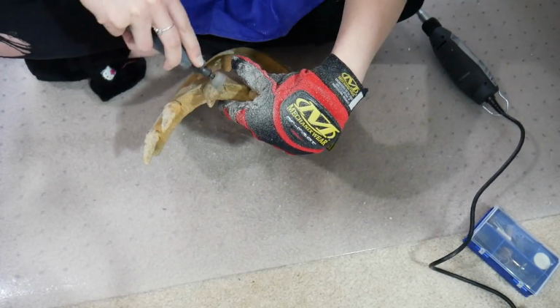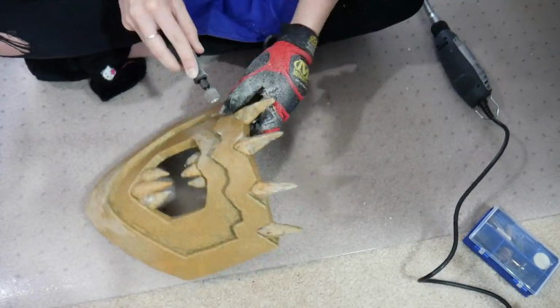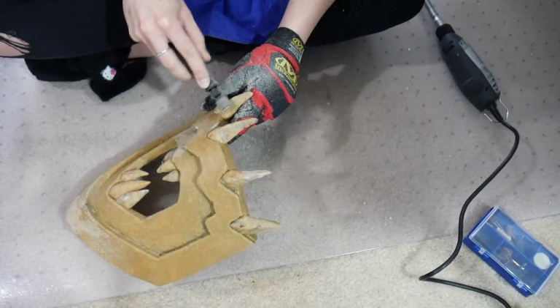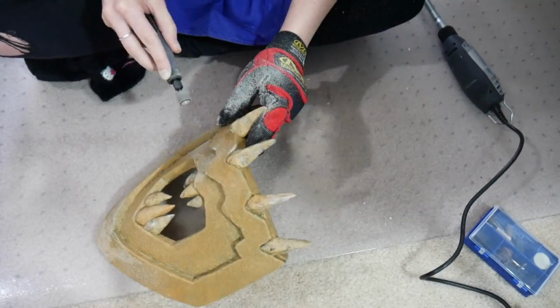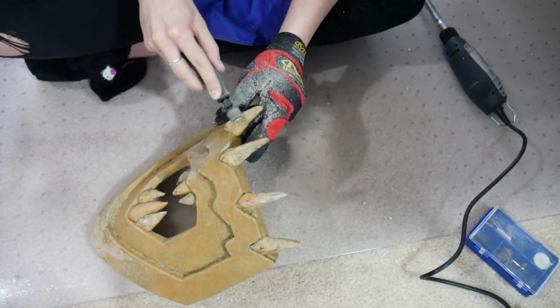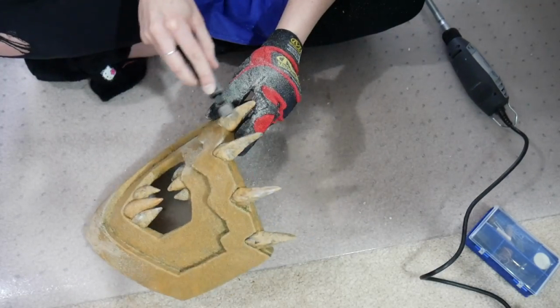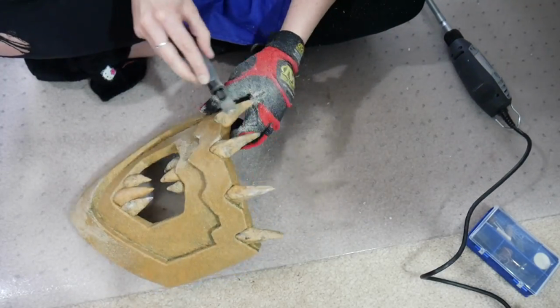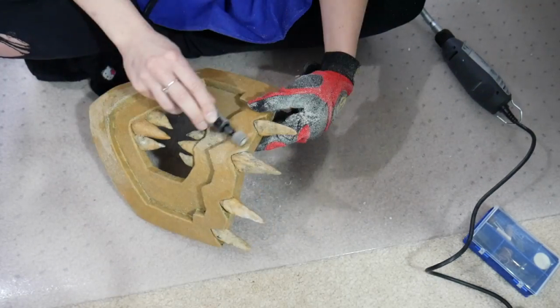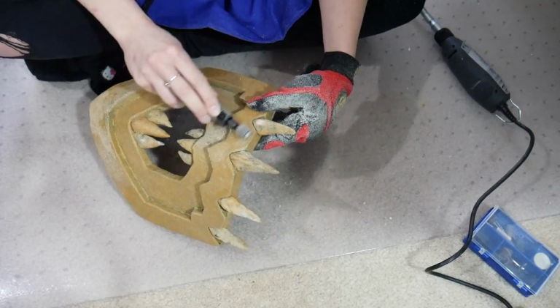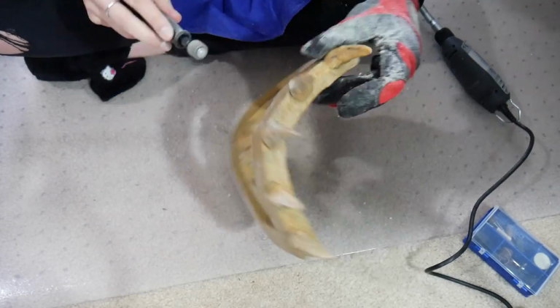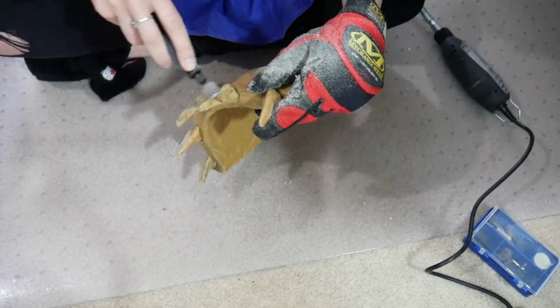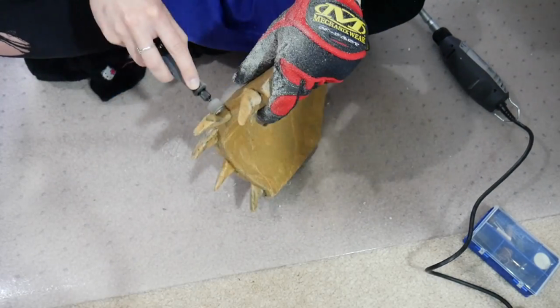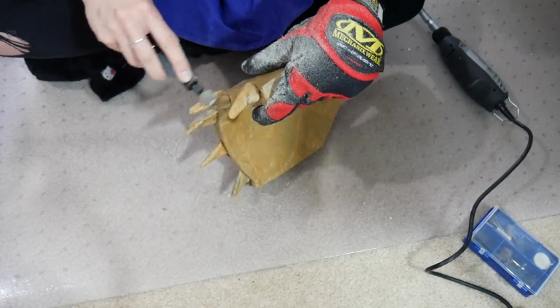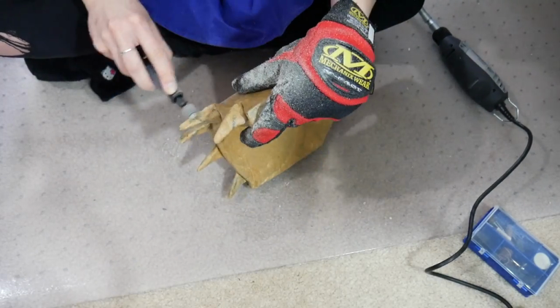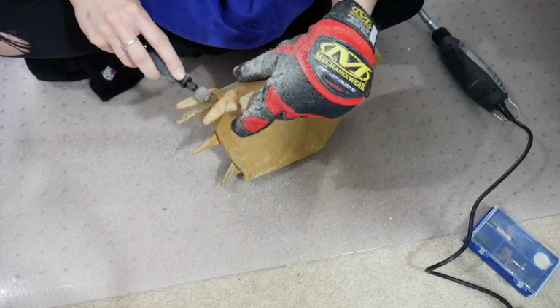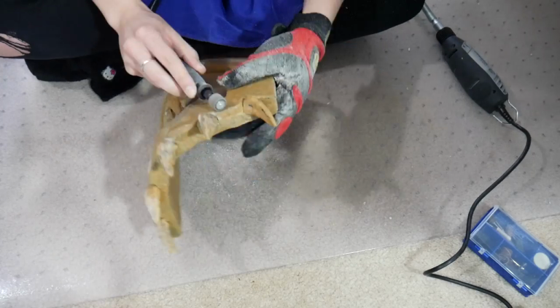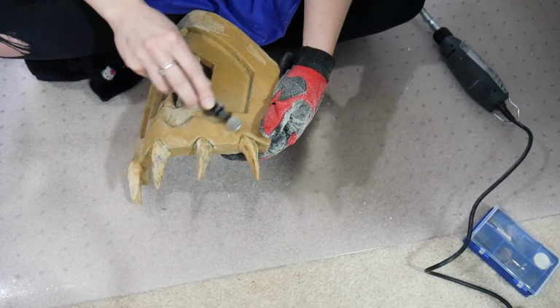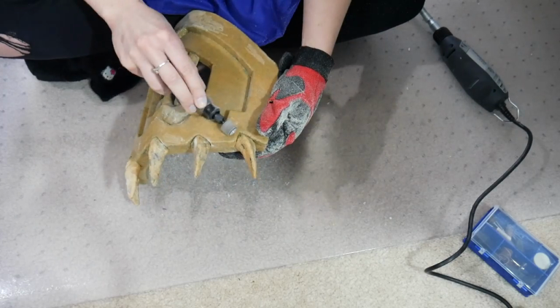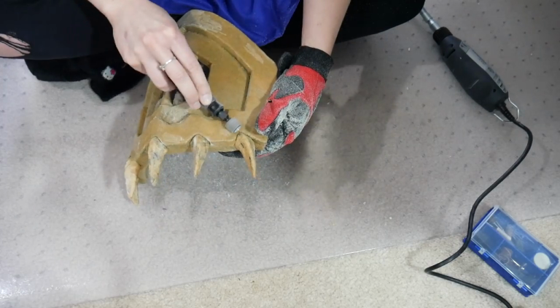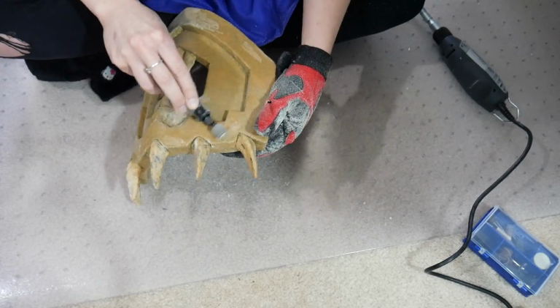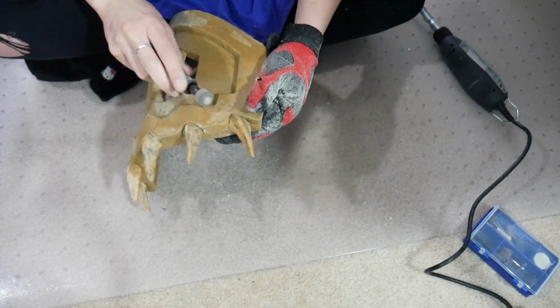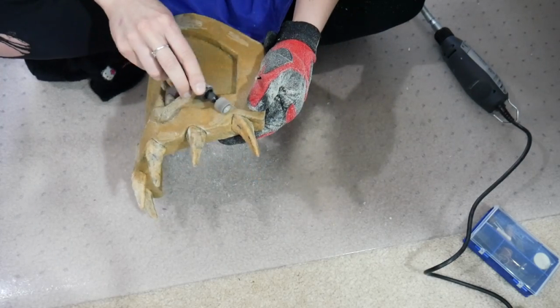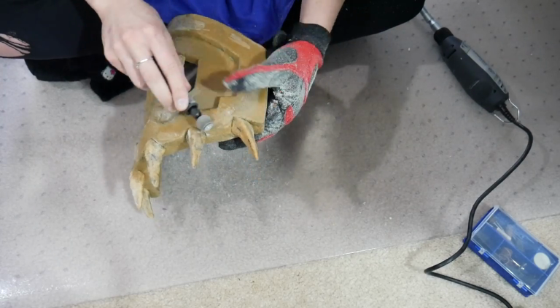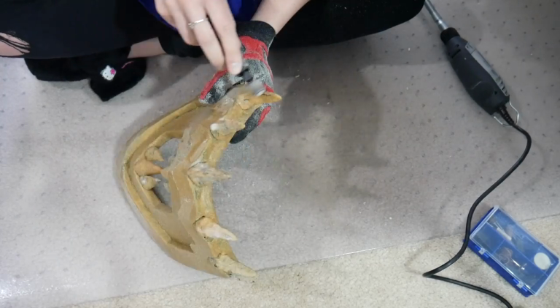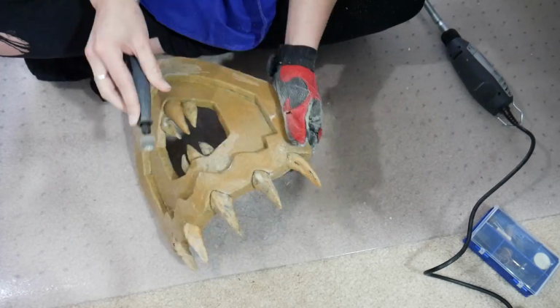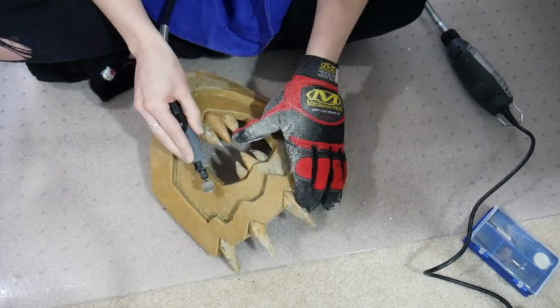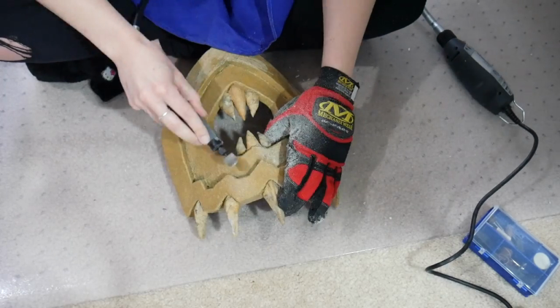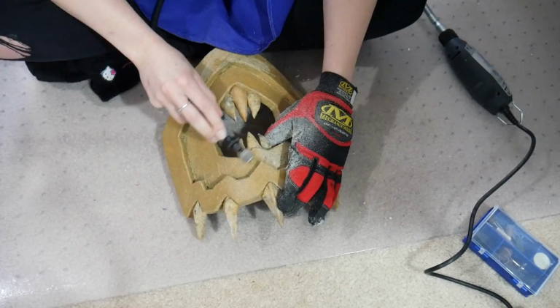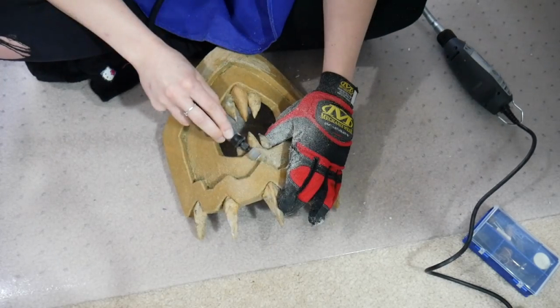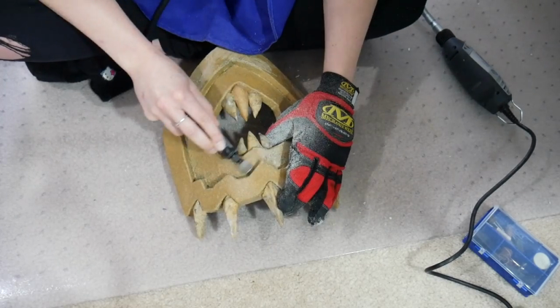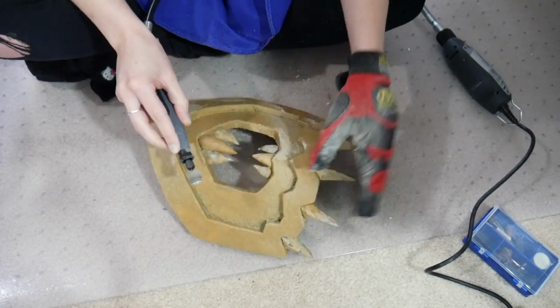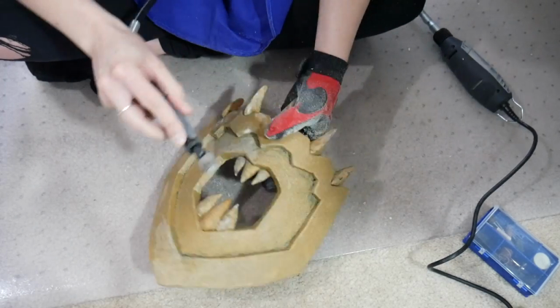I'm not concerned with the backside of the armor because it will be facing my leg and also covered with fabric.